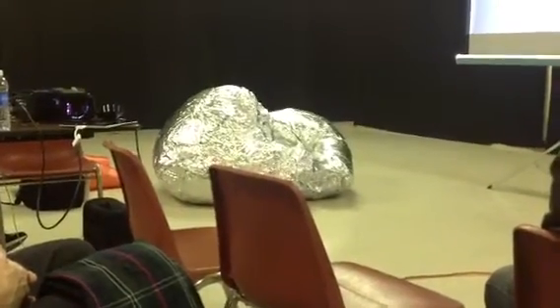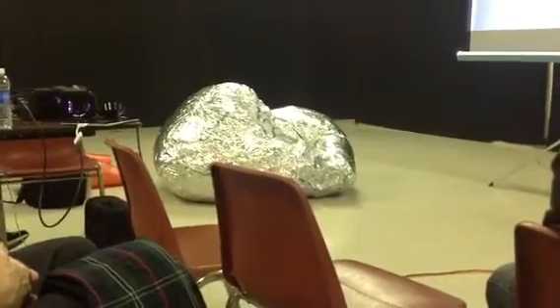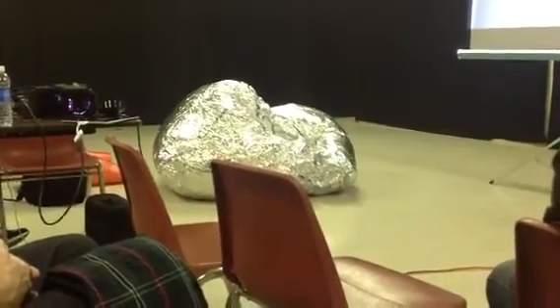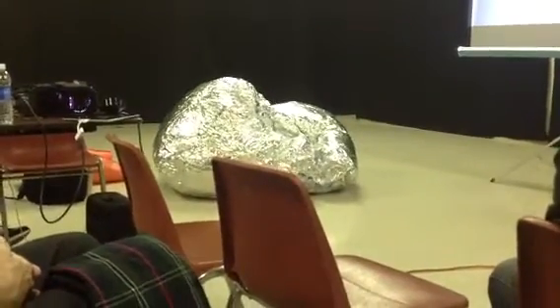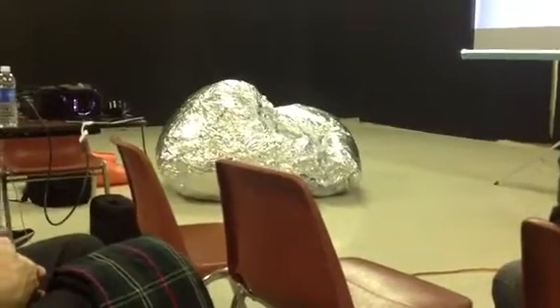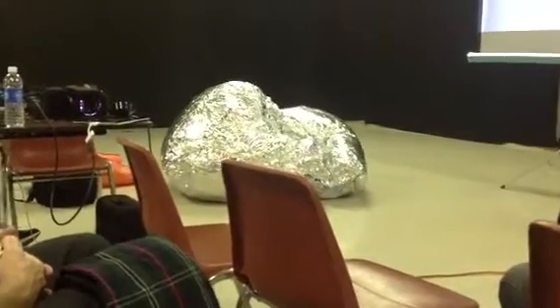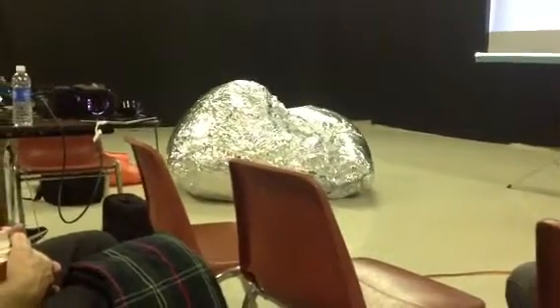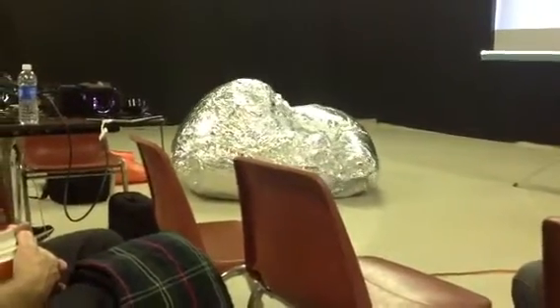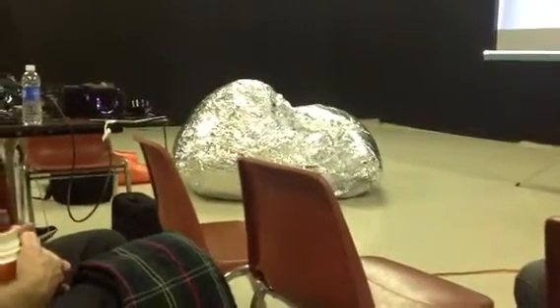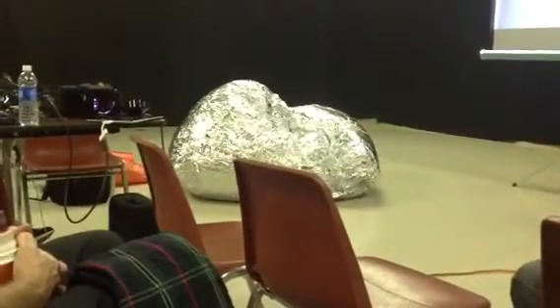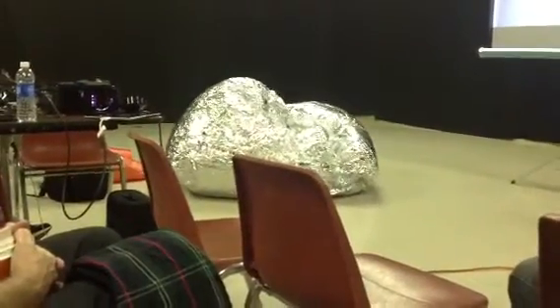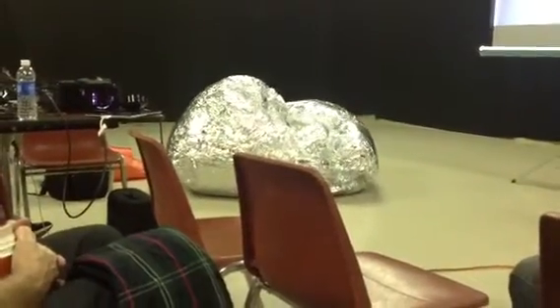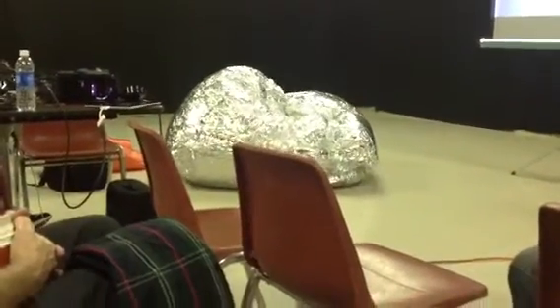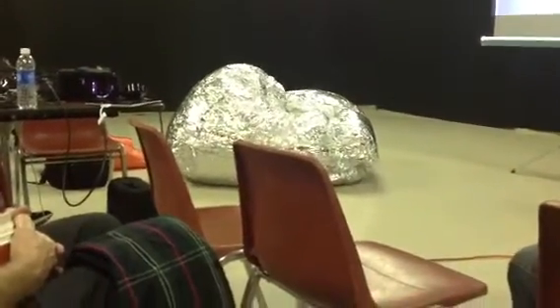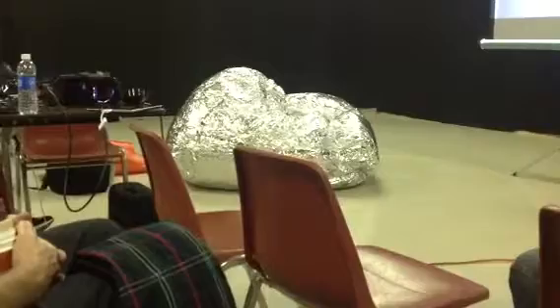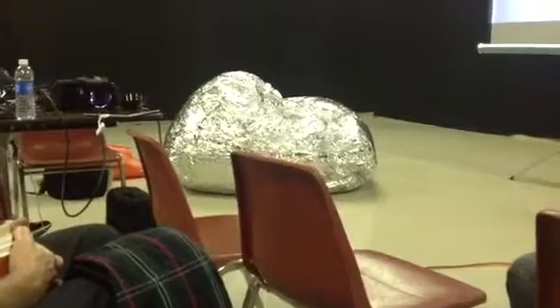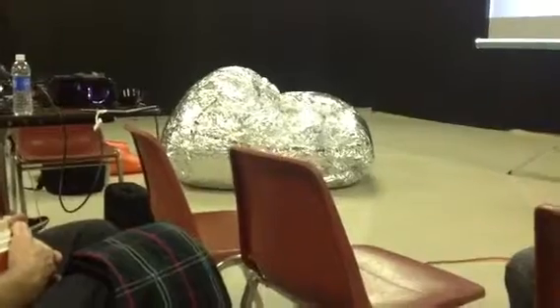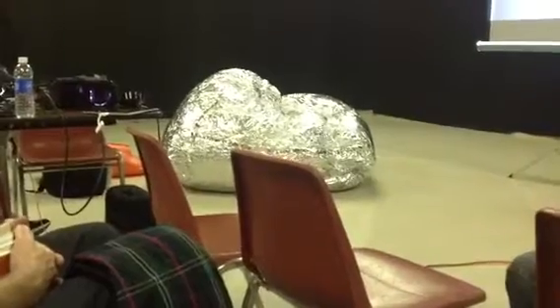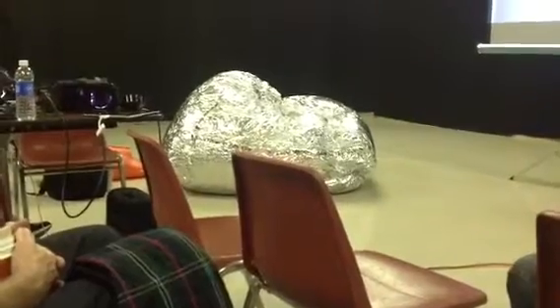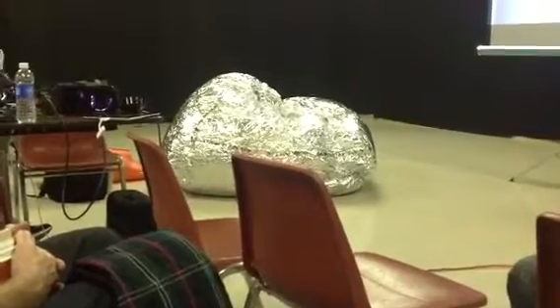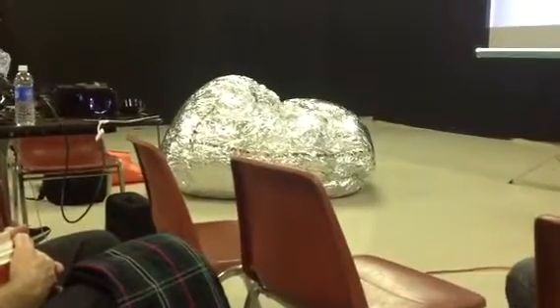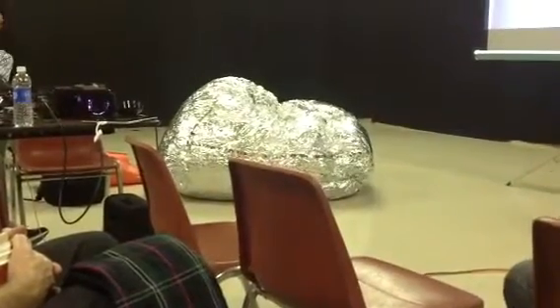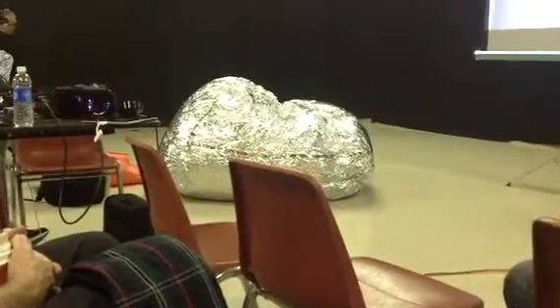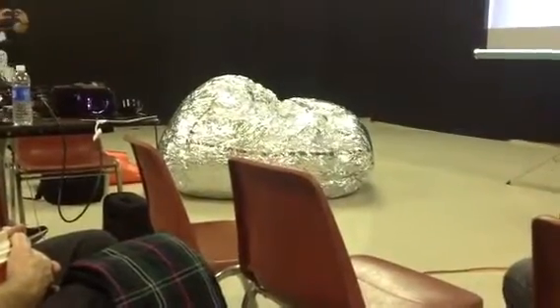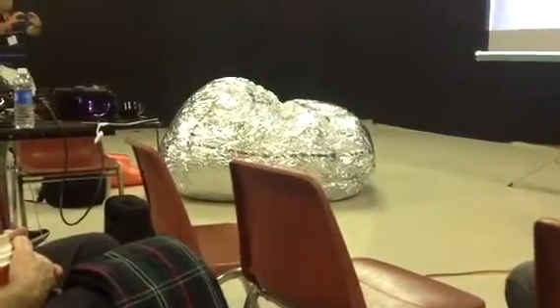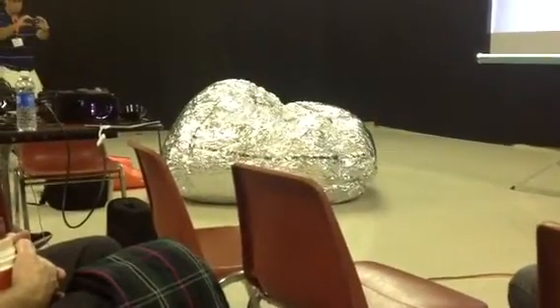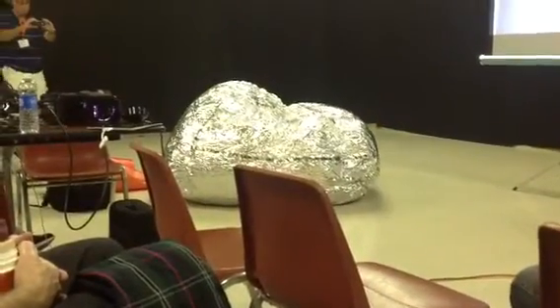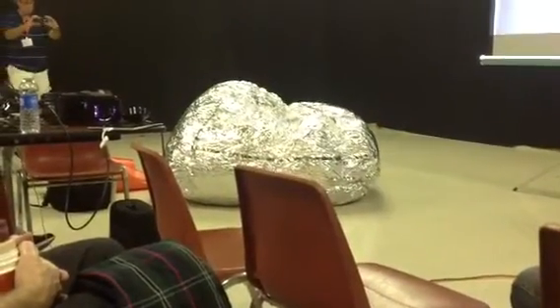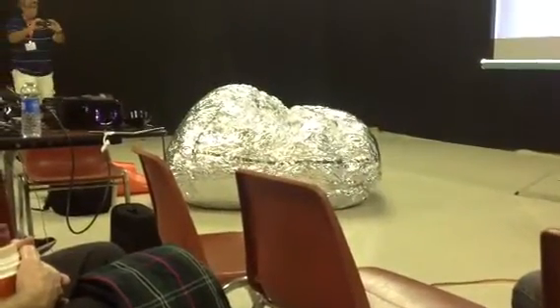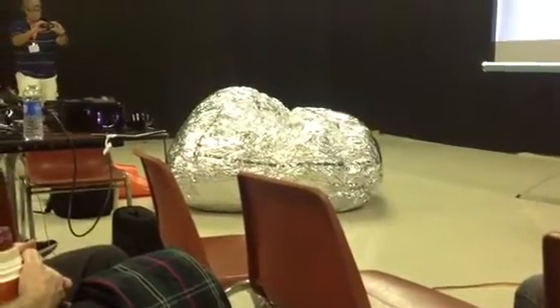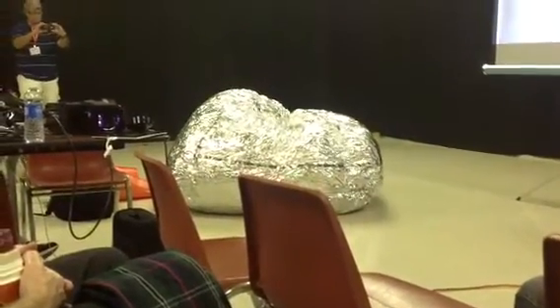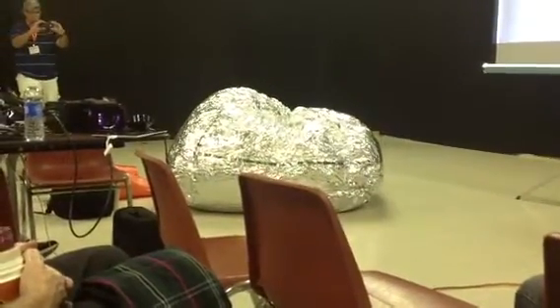I forgot the exact square footage, but it ends up being a balloon about 10 feet in diameter. This is very badly packed mylar.